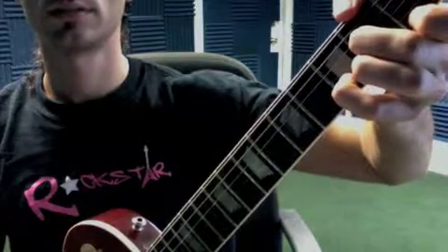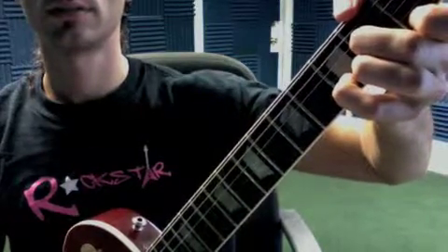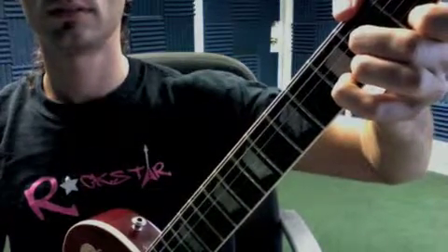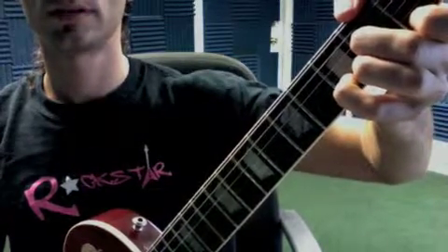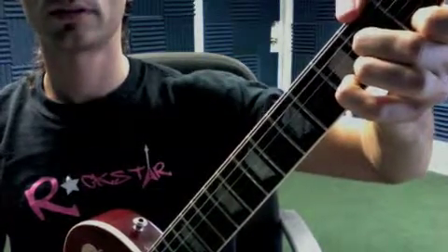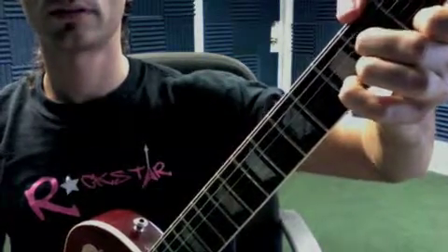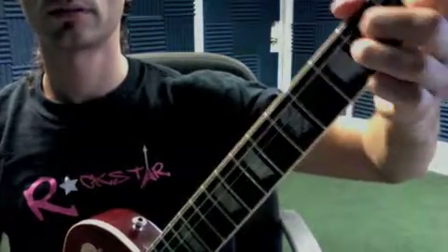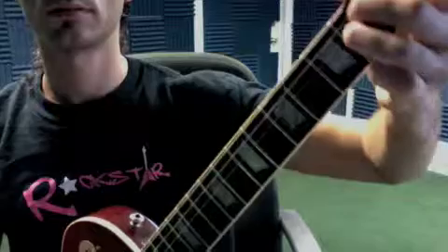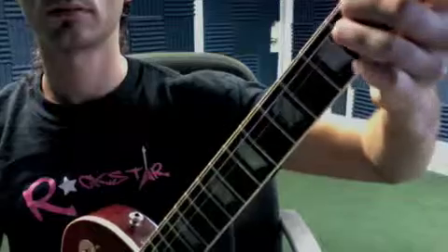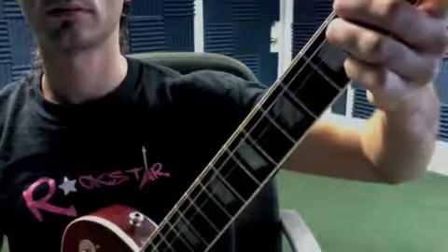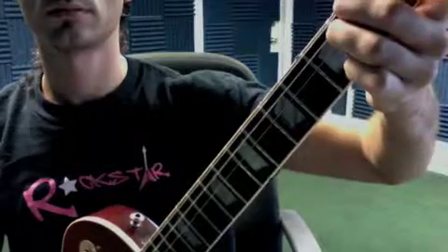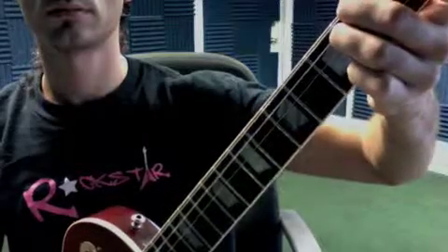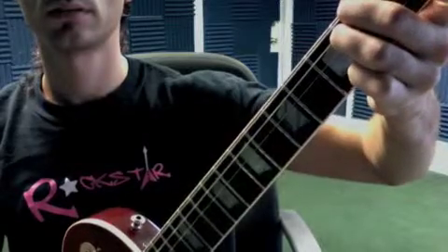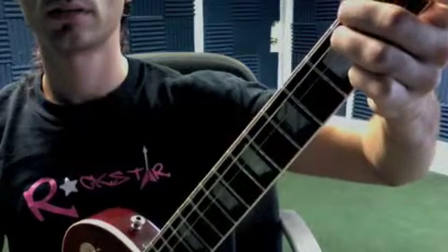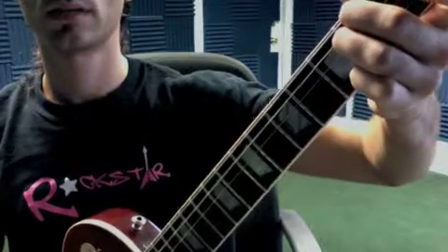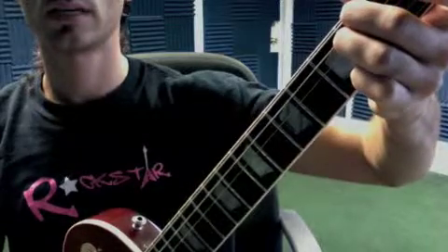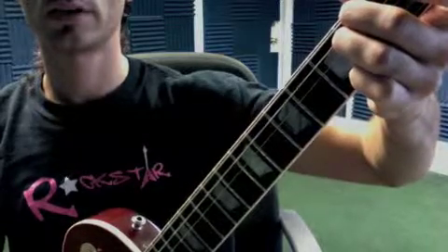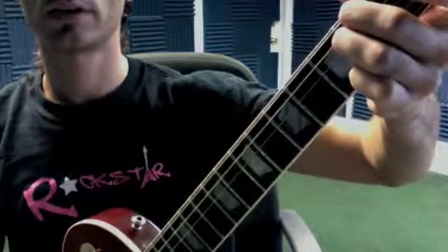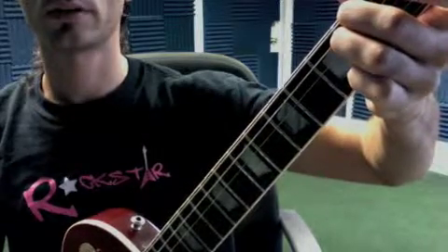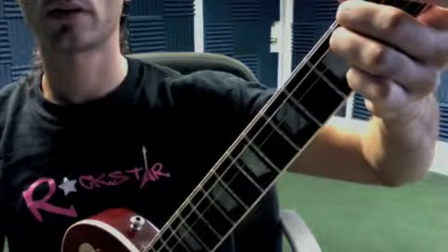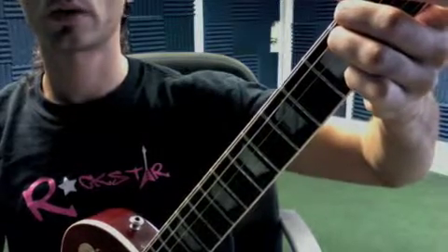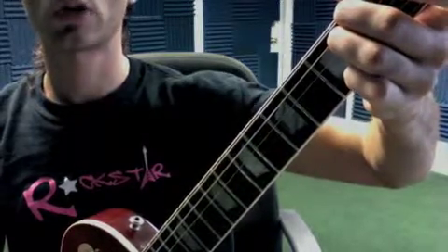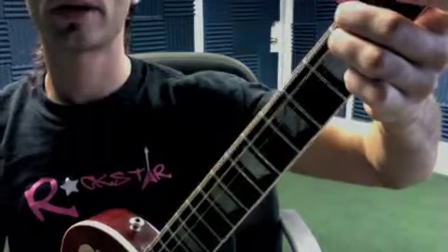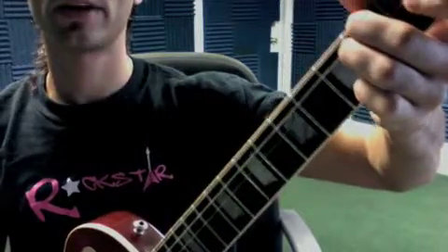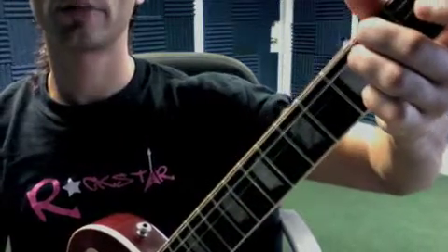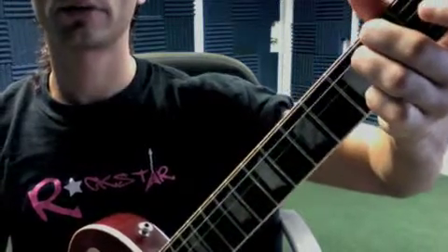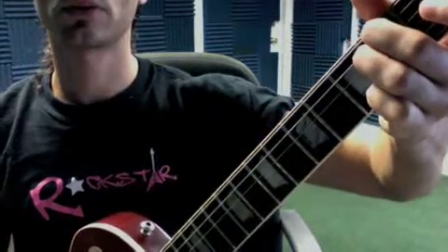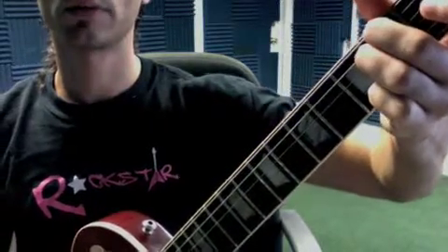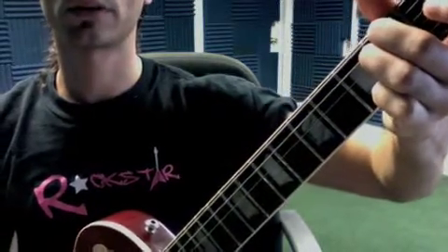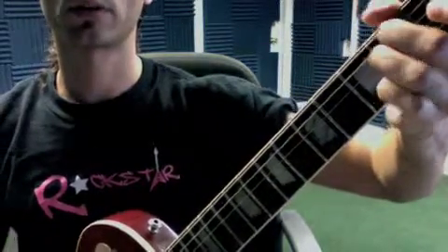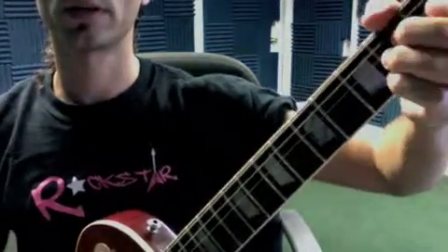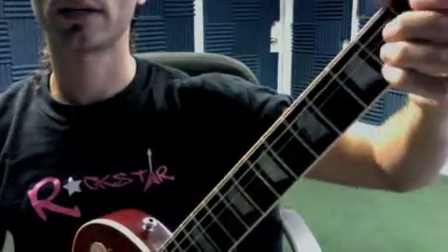D minor, E minor. We're not going to worry about F minor or G minor quite yet.